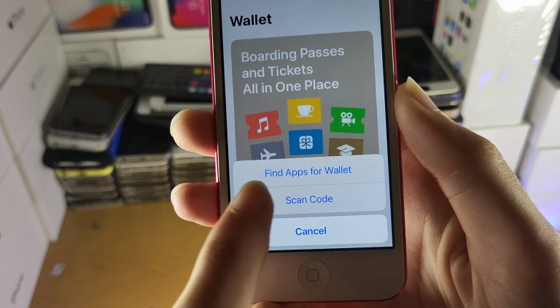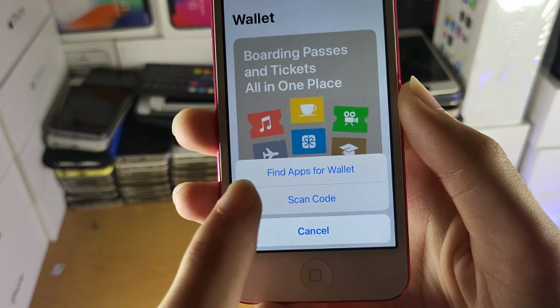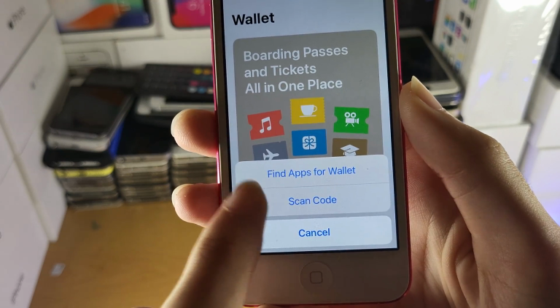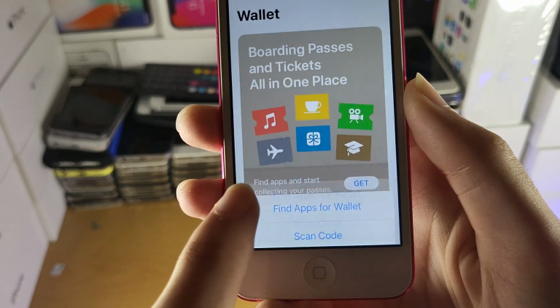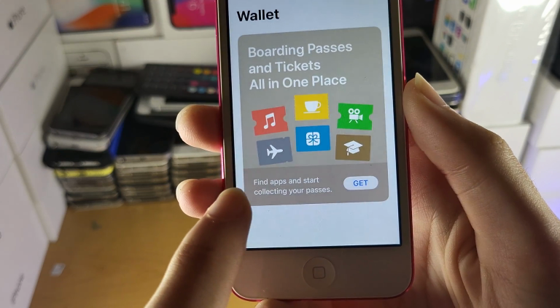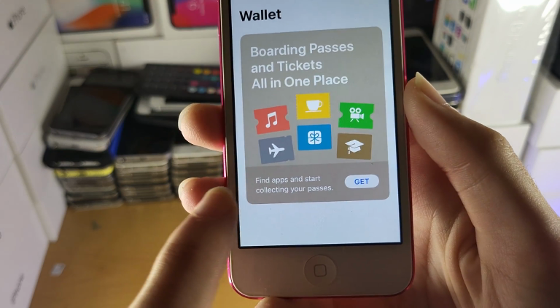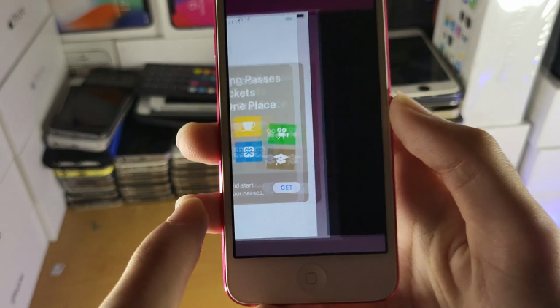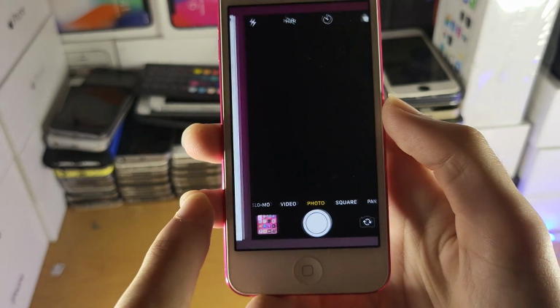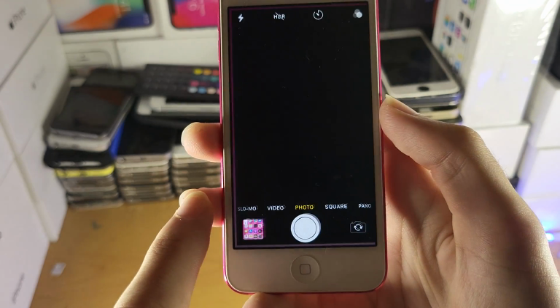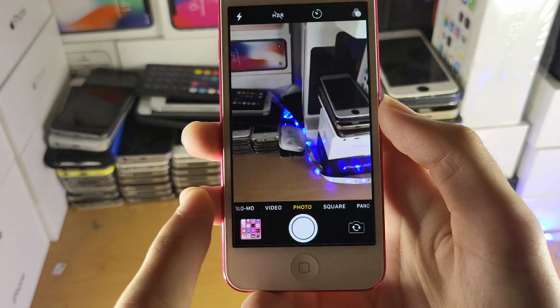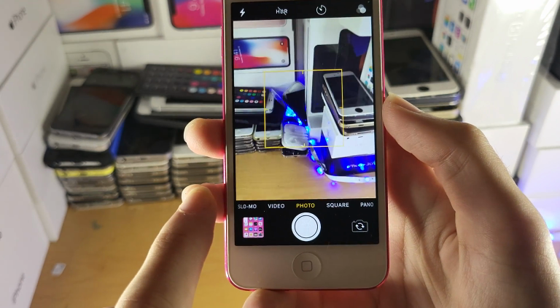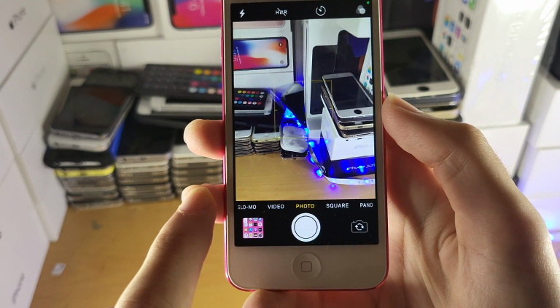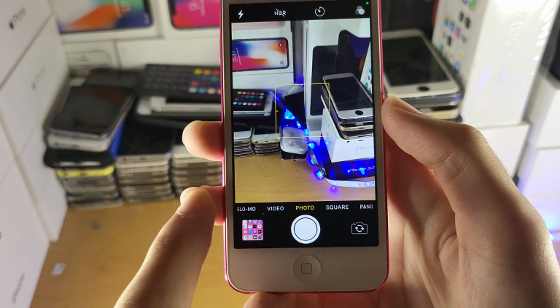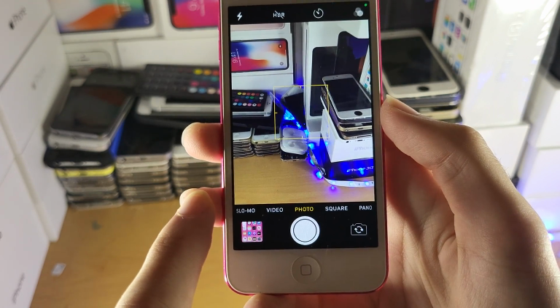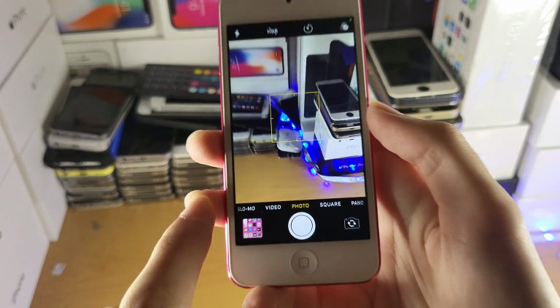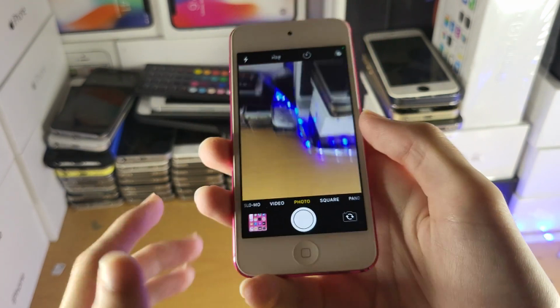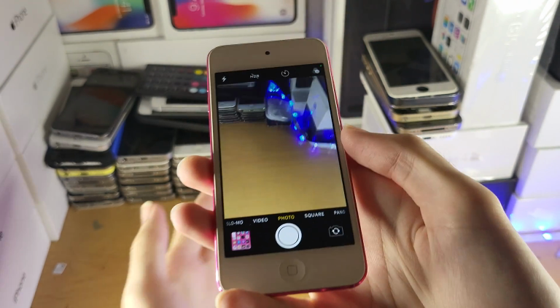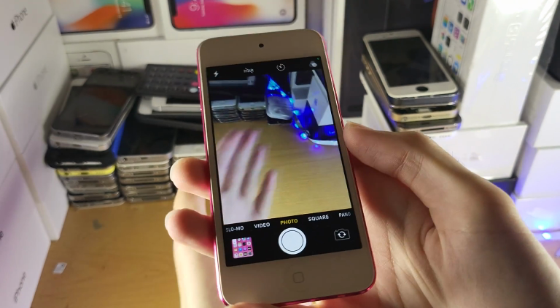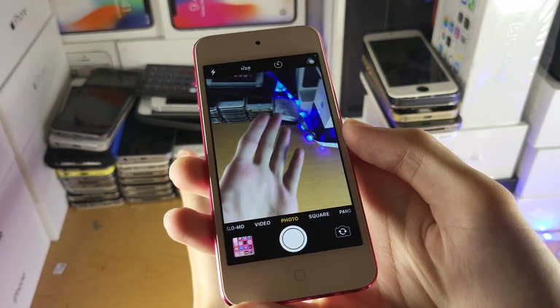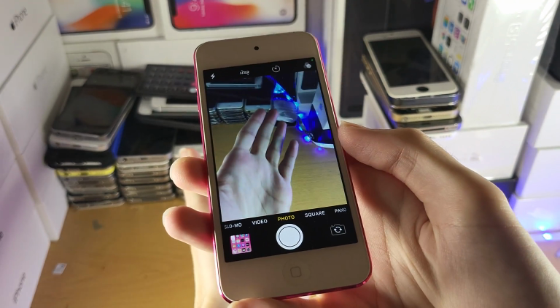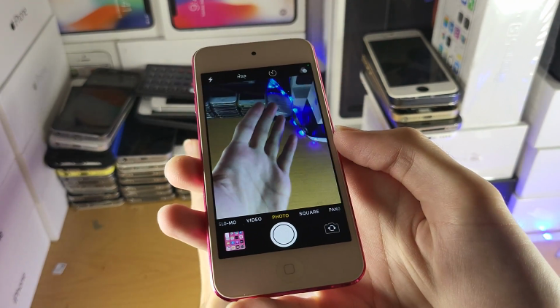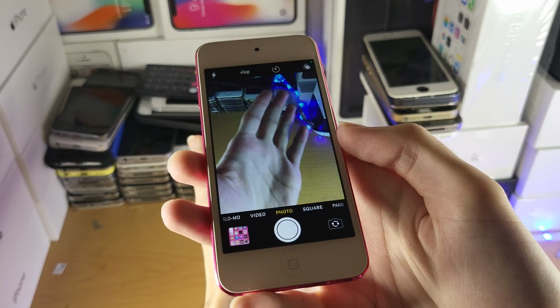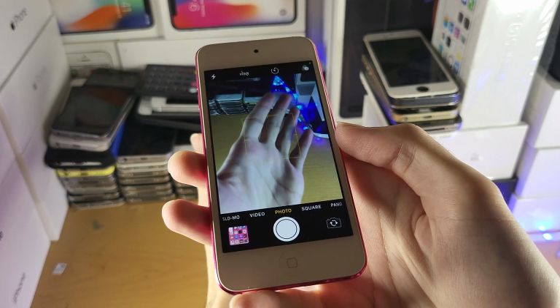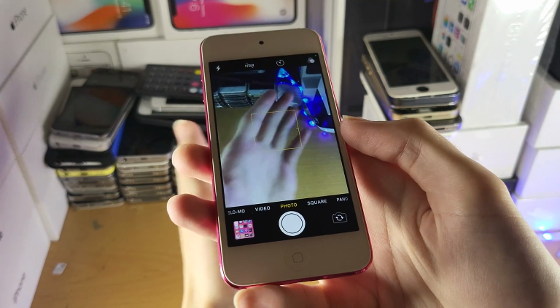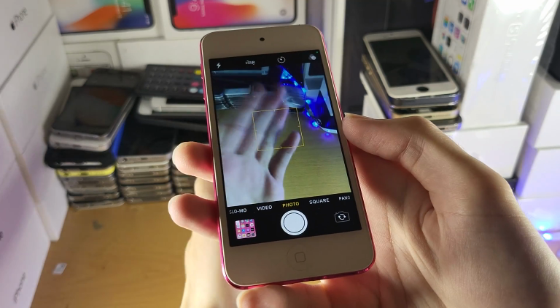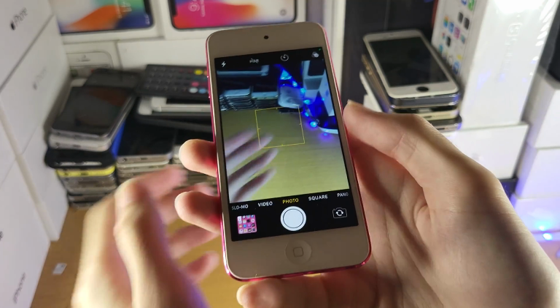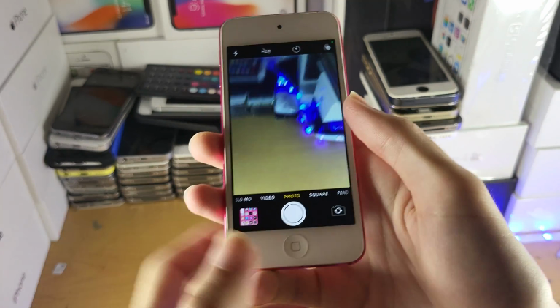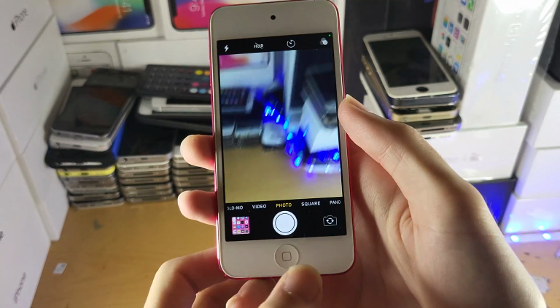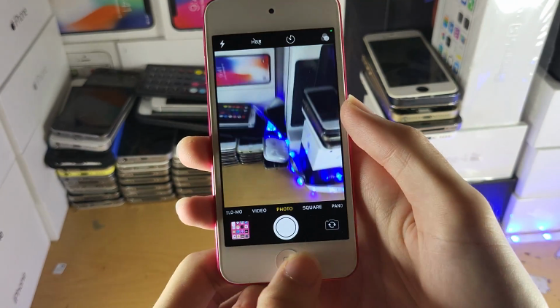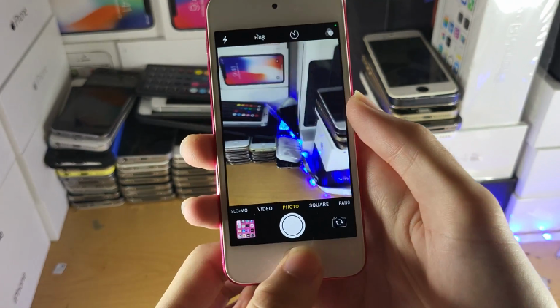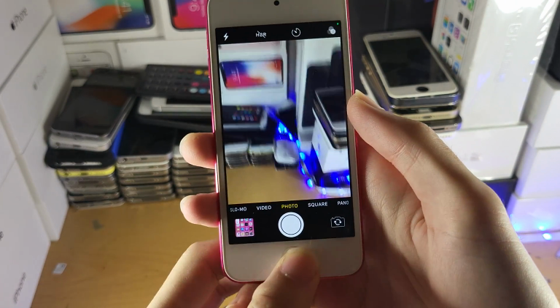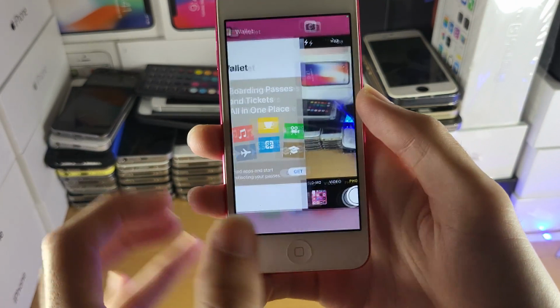It'll bring this page up, and once it's here you just find that code, scan it, and then you'll be good to go.